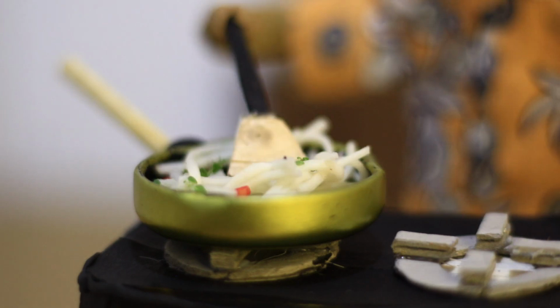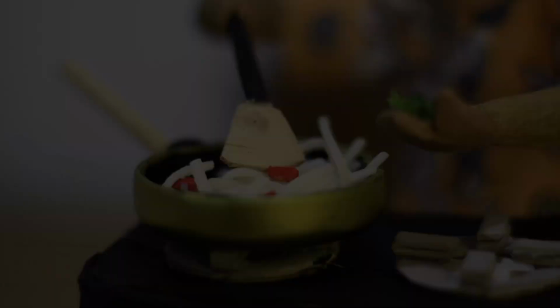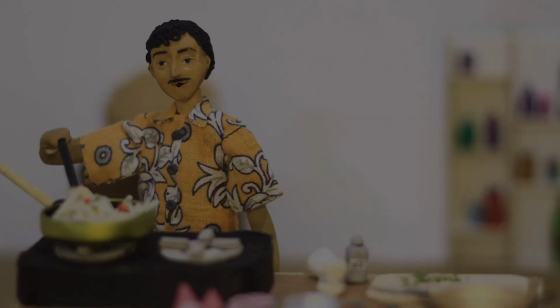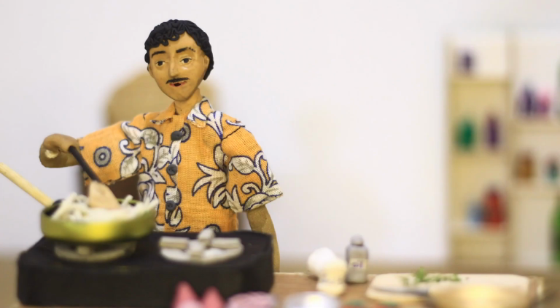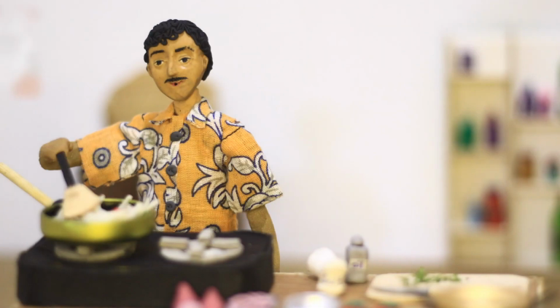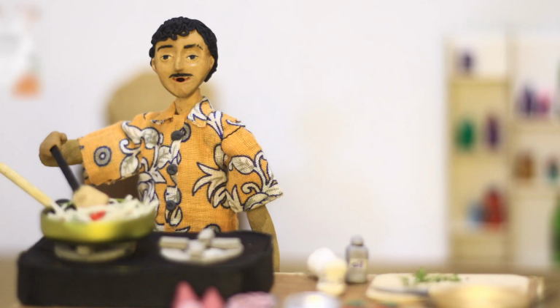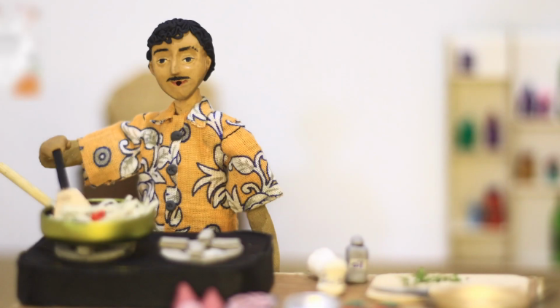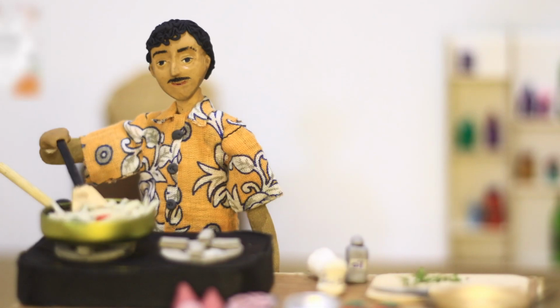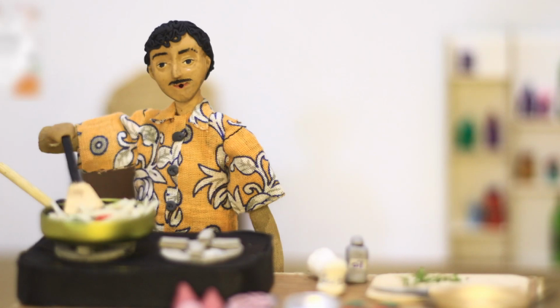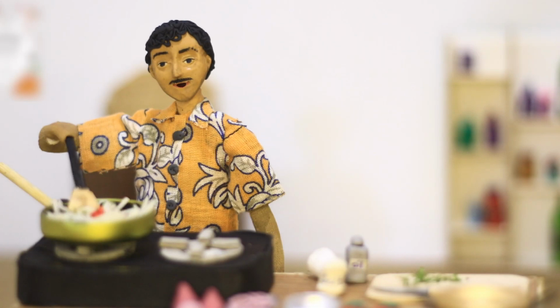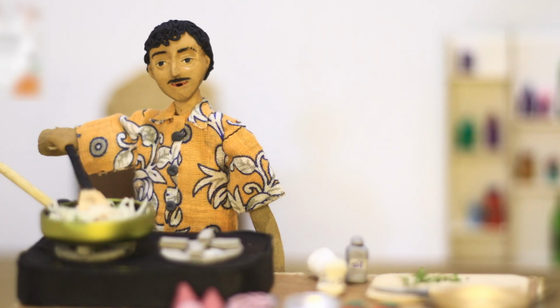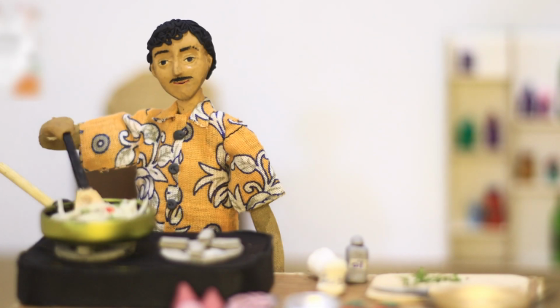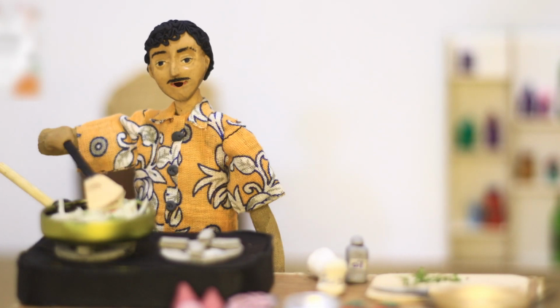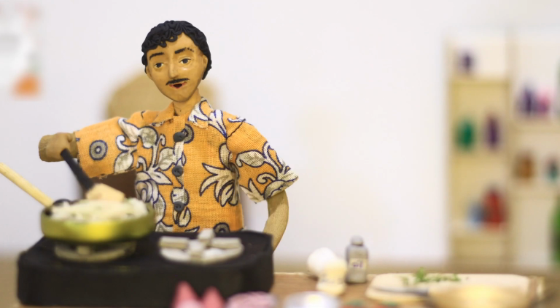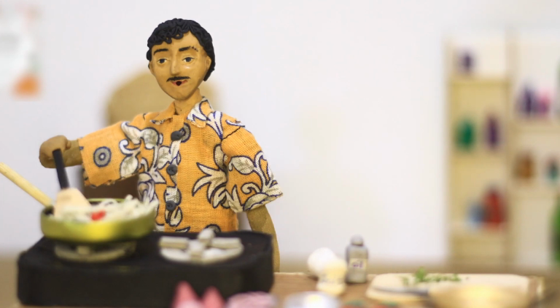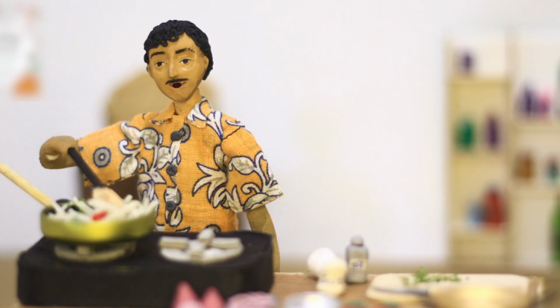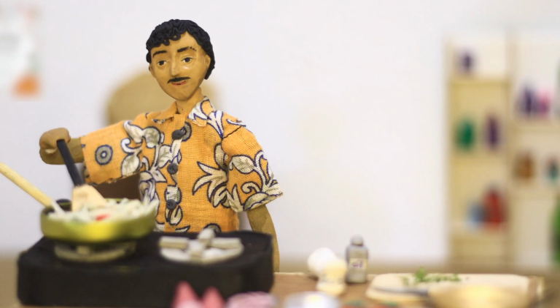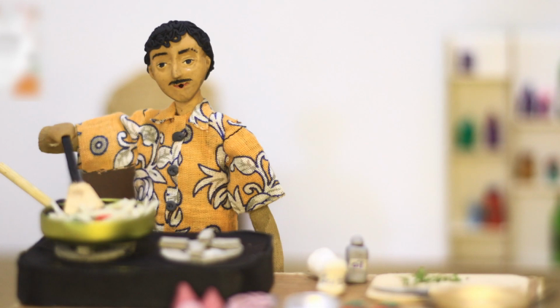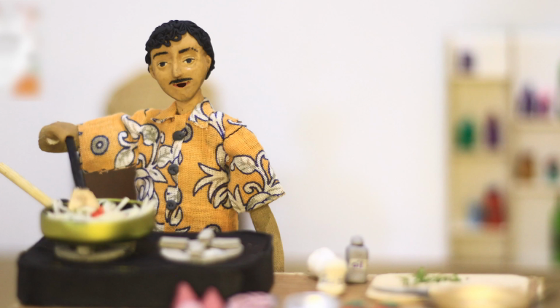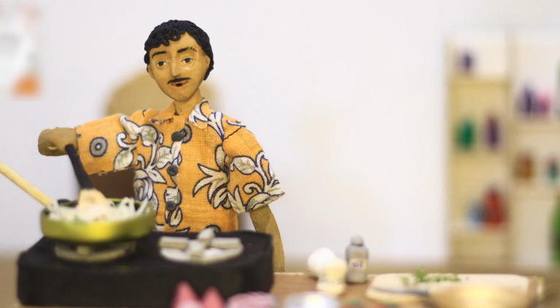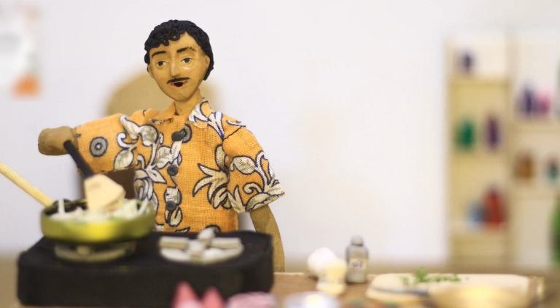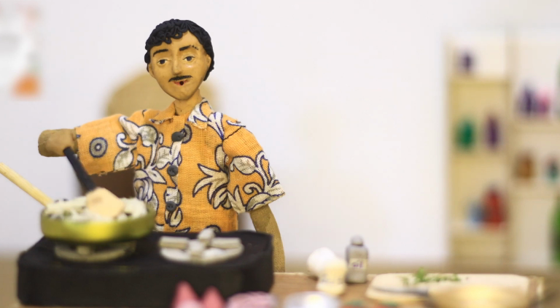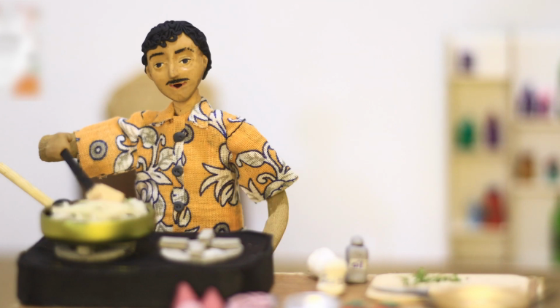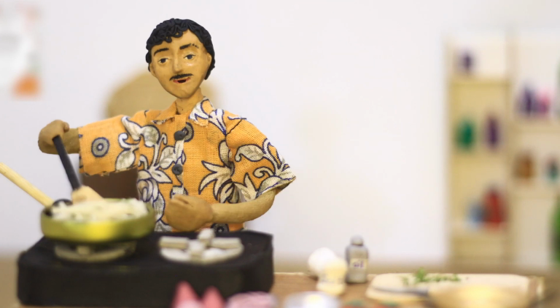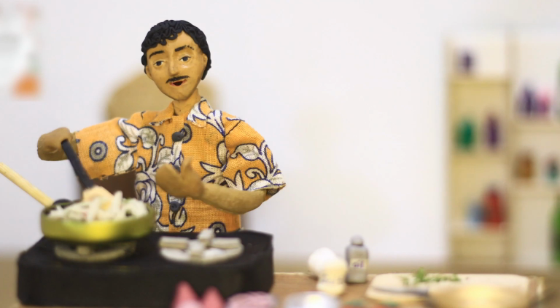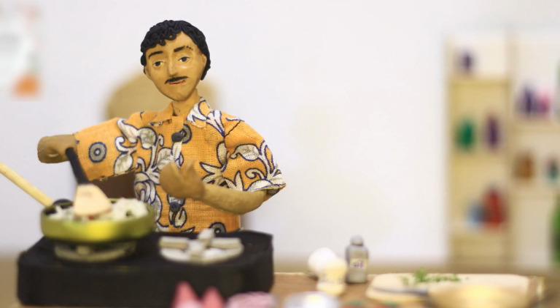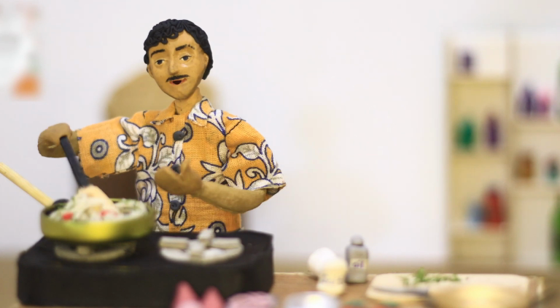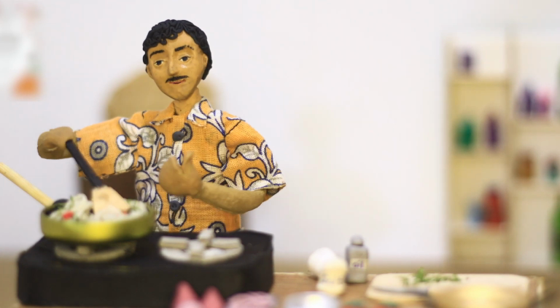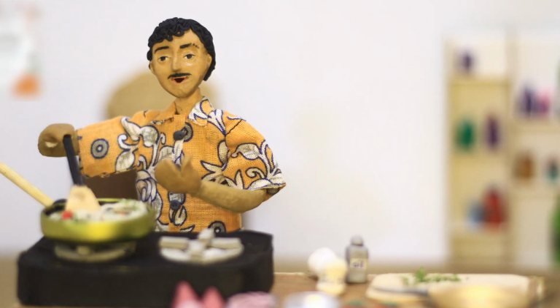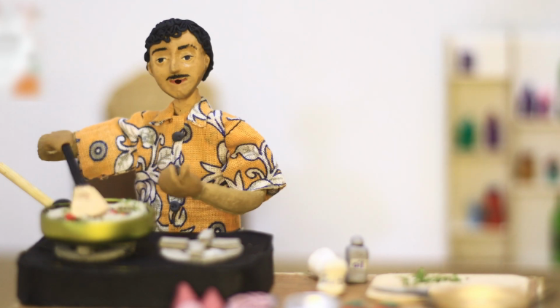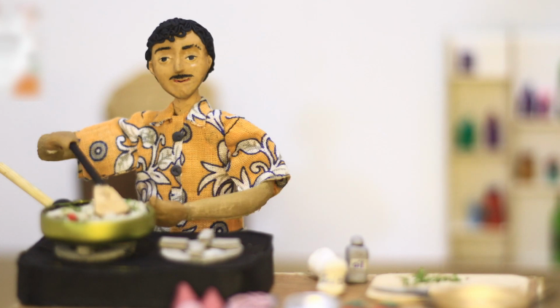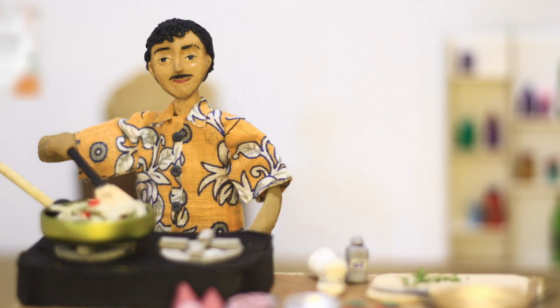Hey, this is Cooking with Tony Rigatoni. I'm a joke, but the food — it's for real. Come on, let's watch.